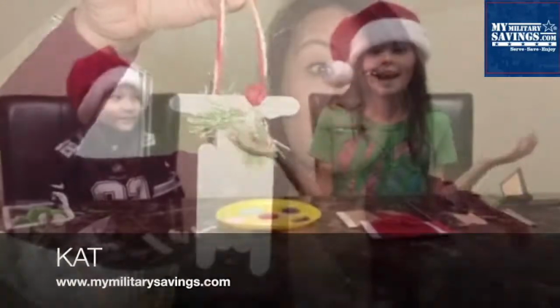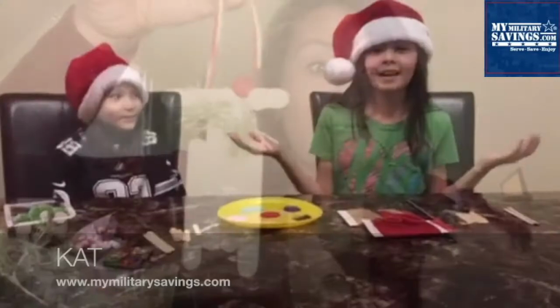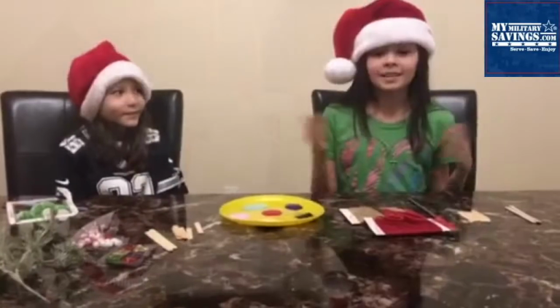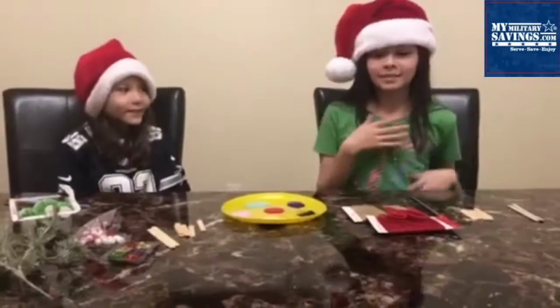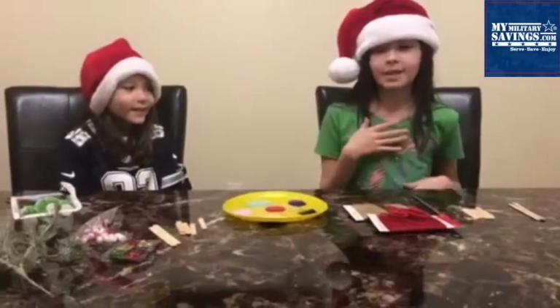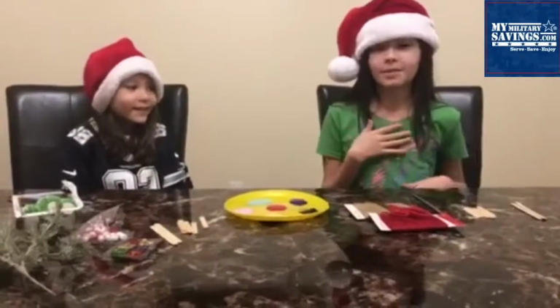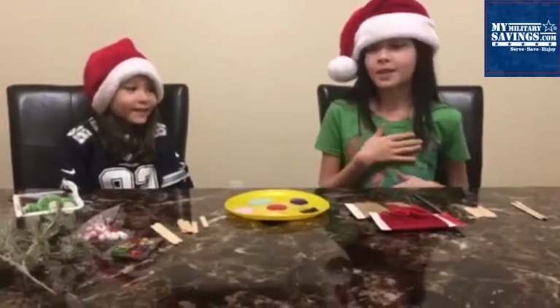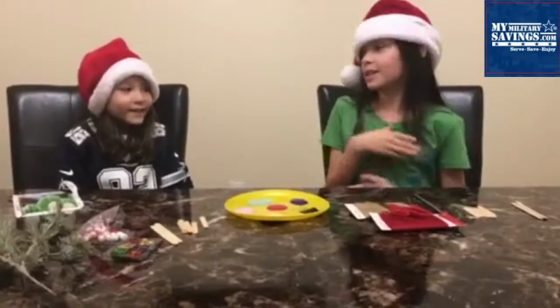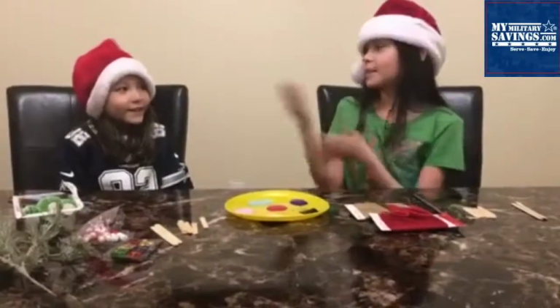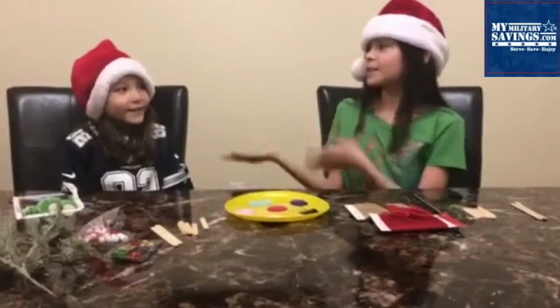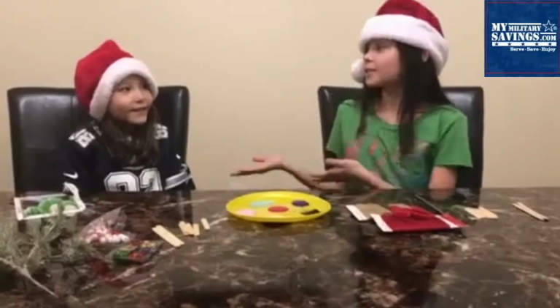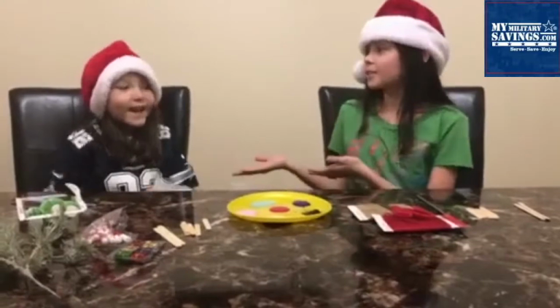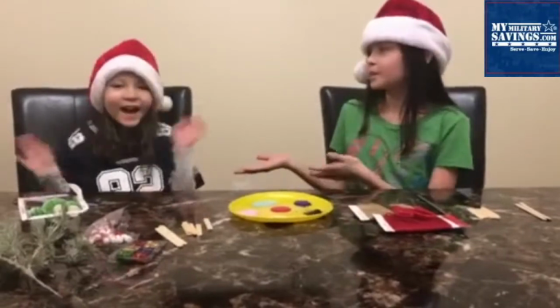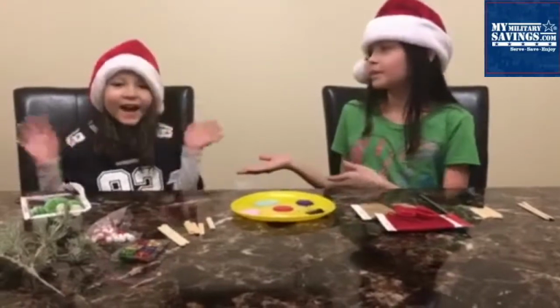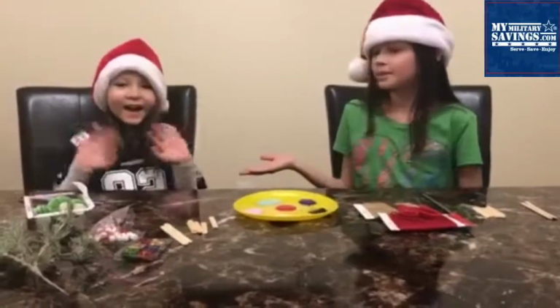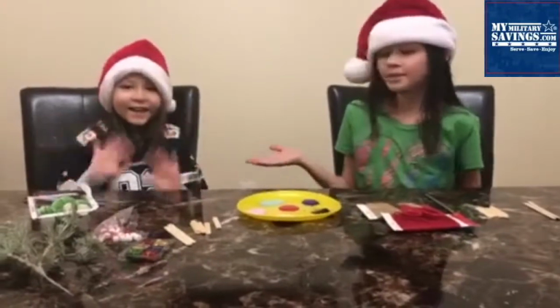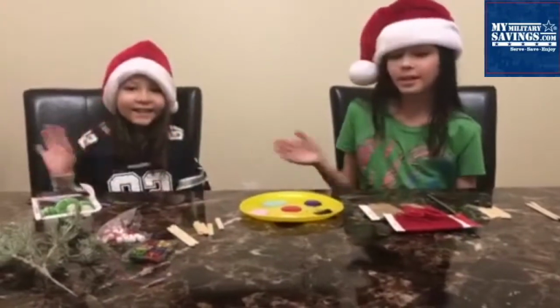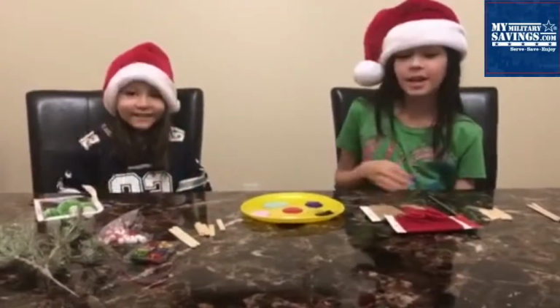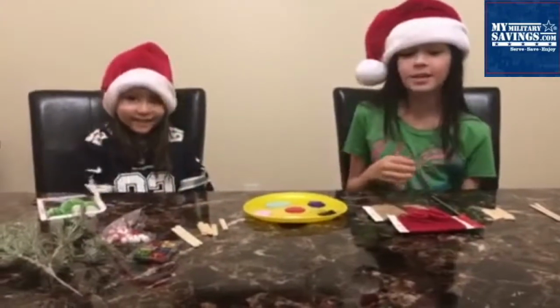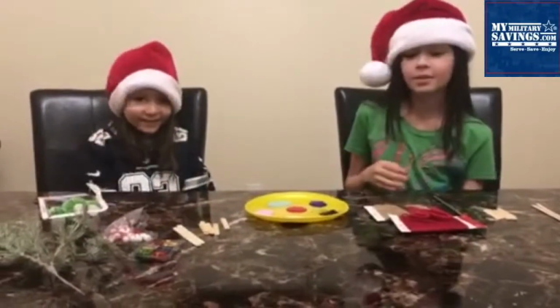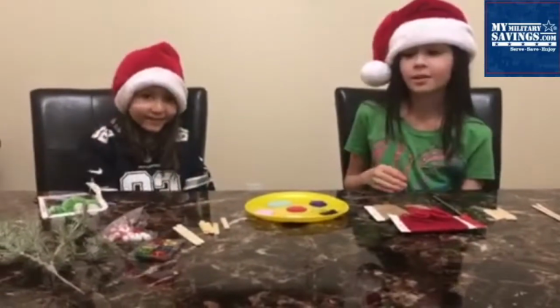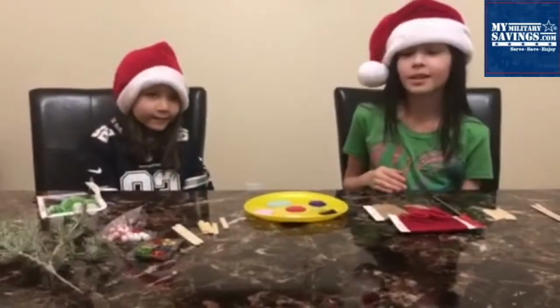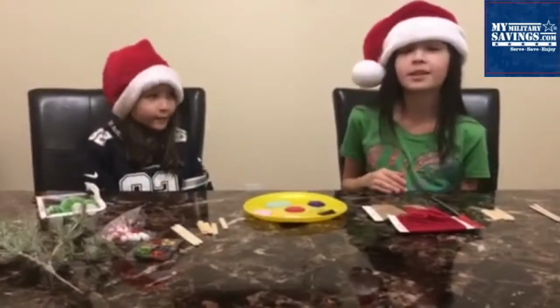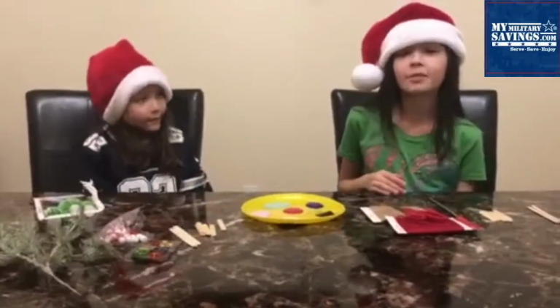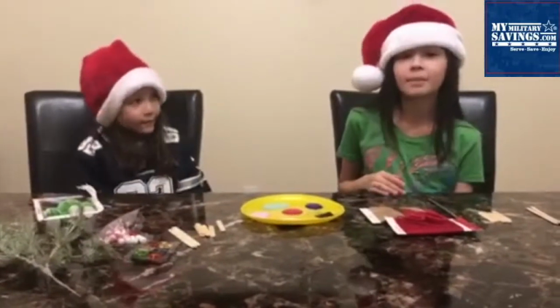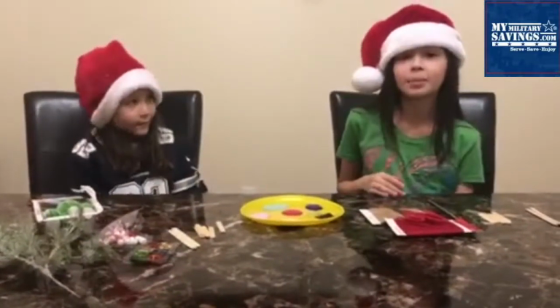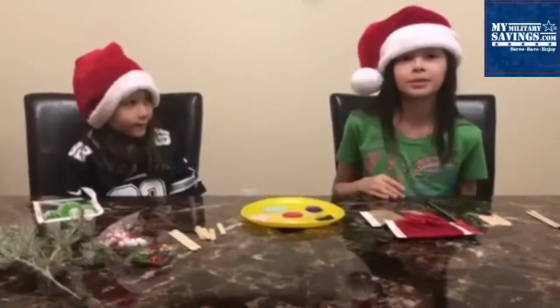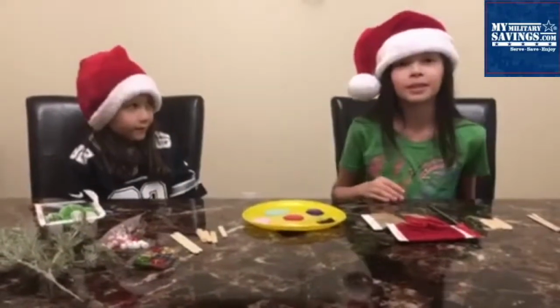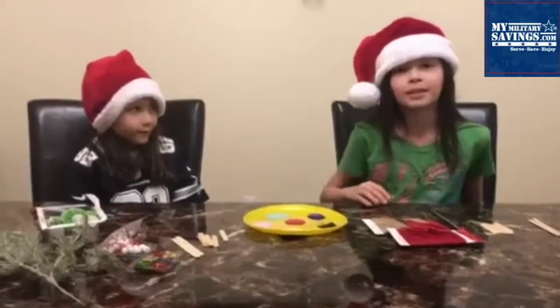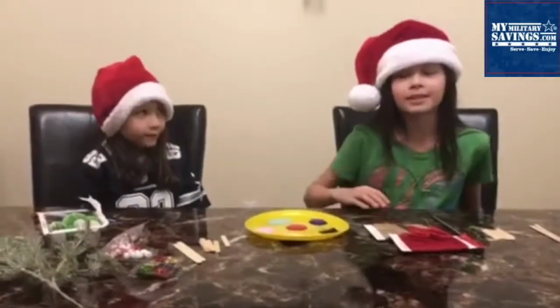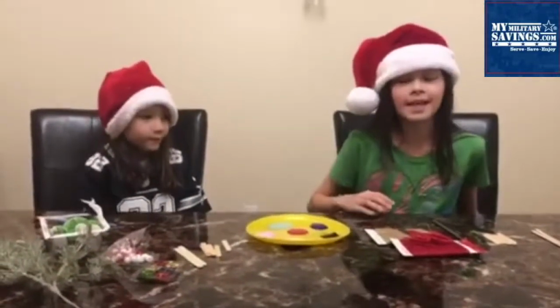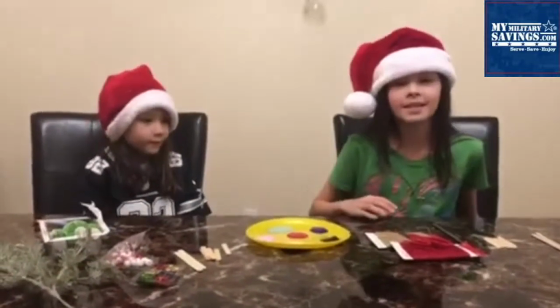Hi guys, my name is Faith and this is my sister. And today we're going to make DIY popsicle sleds.